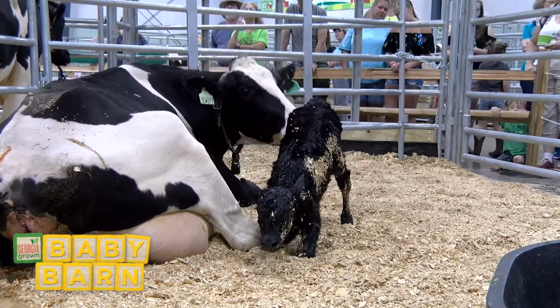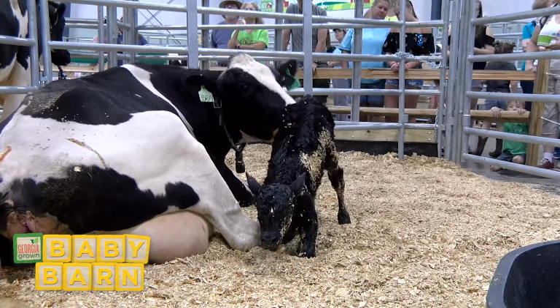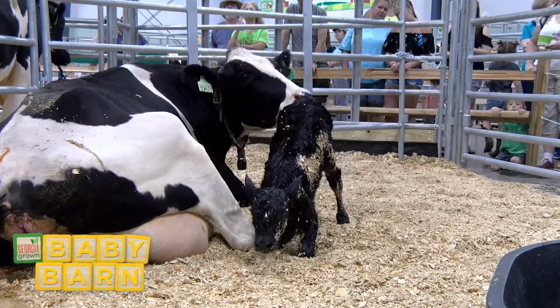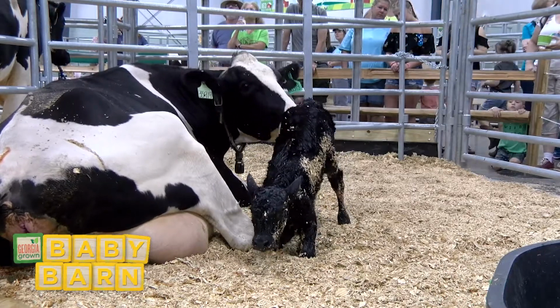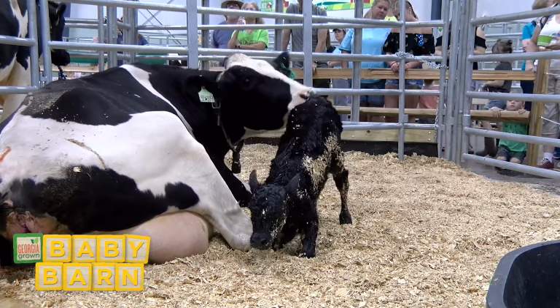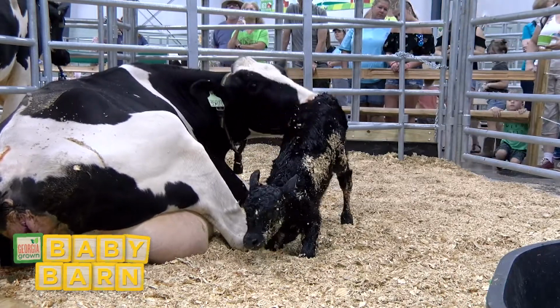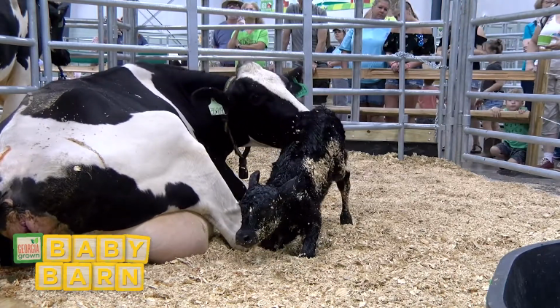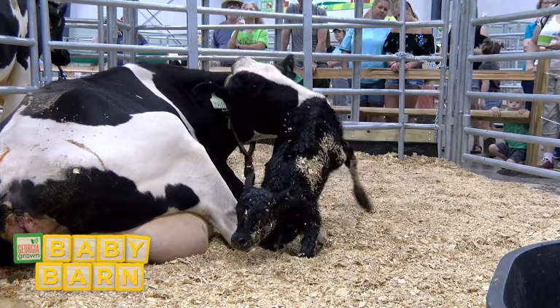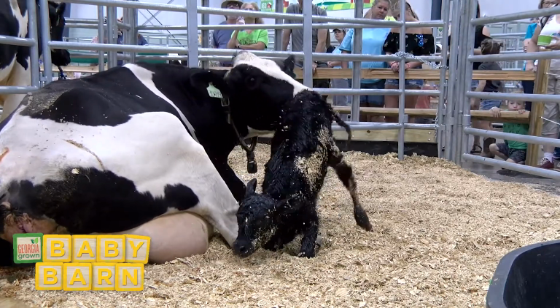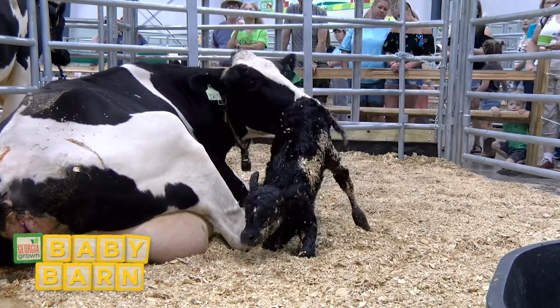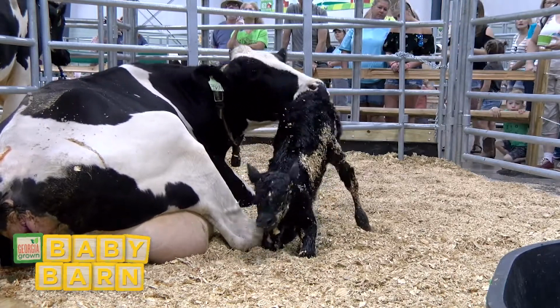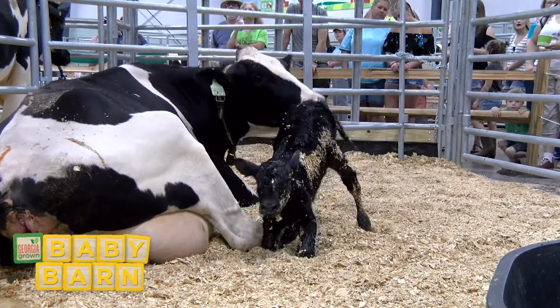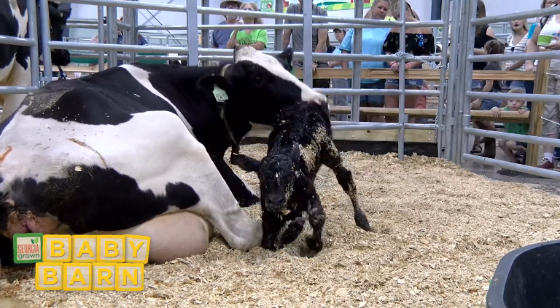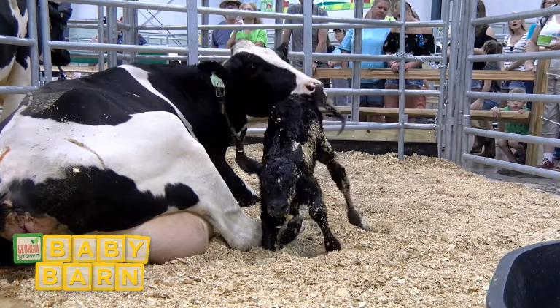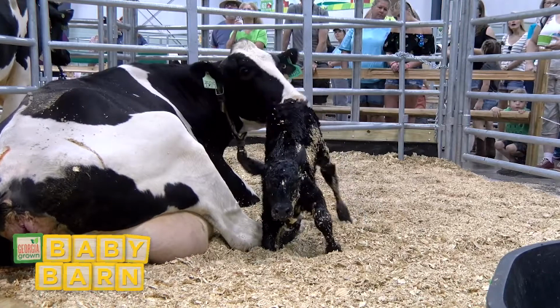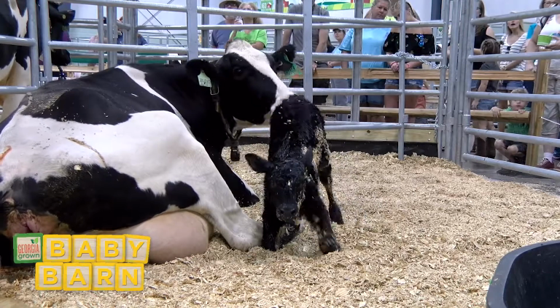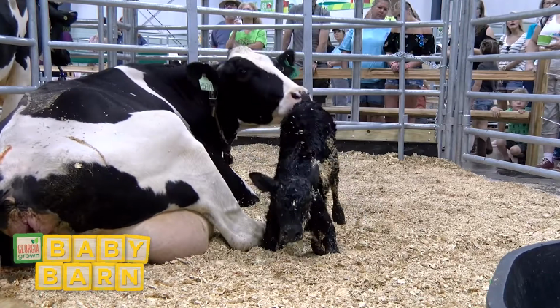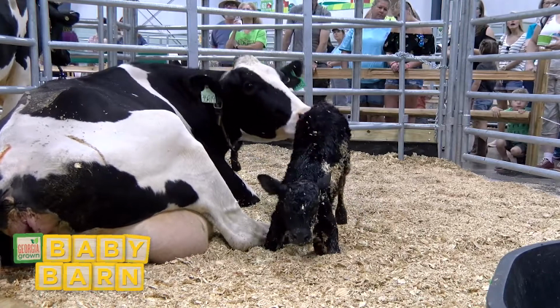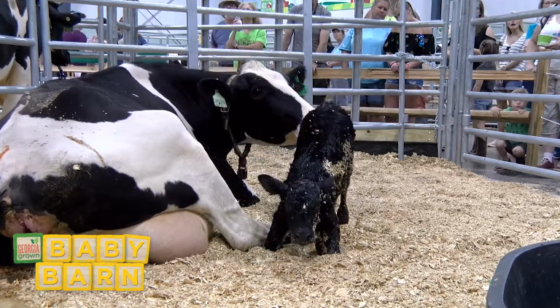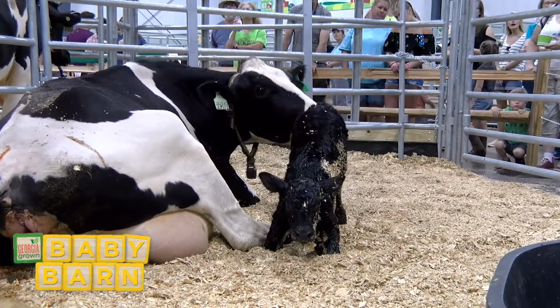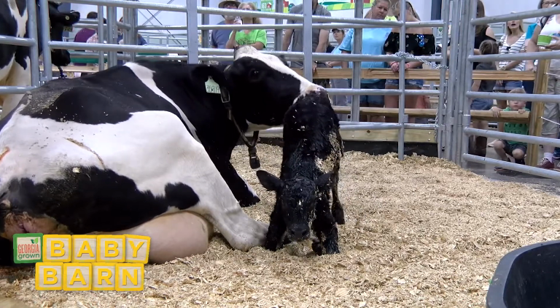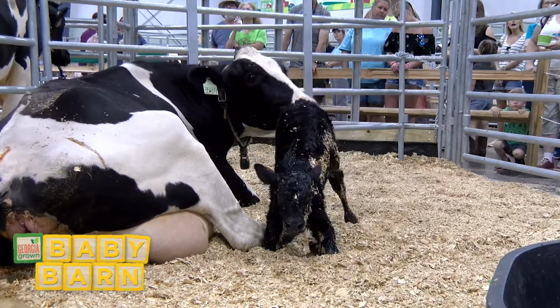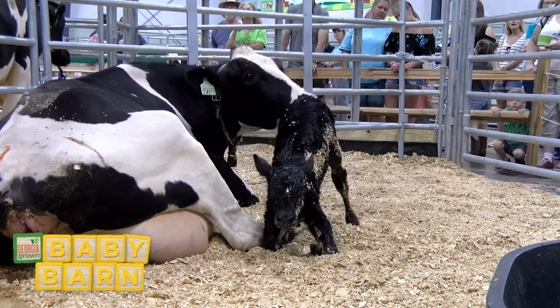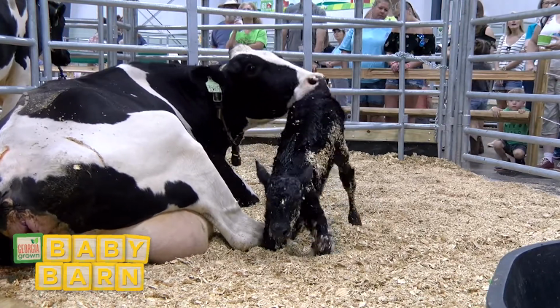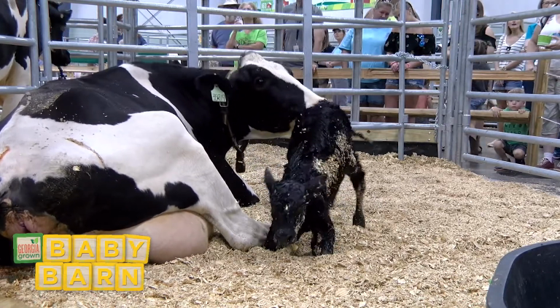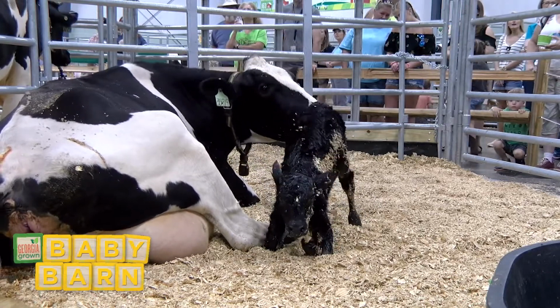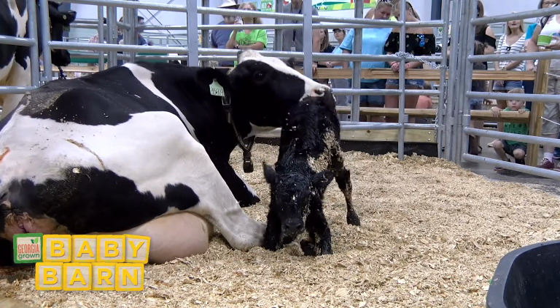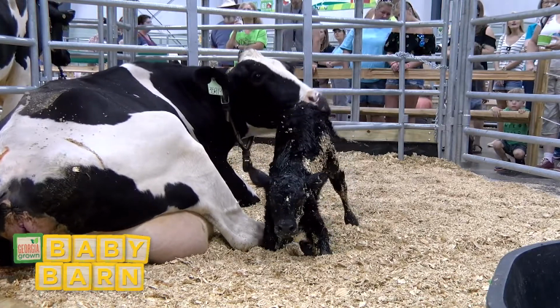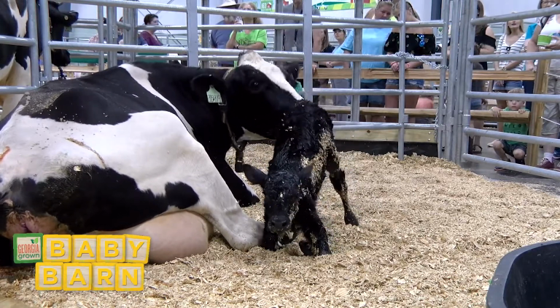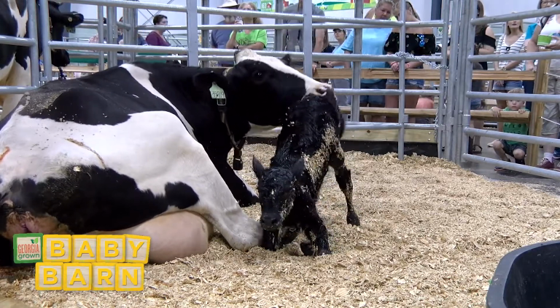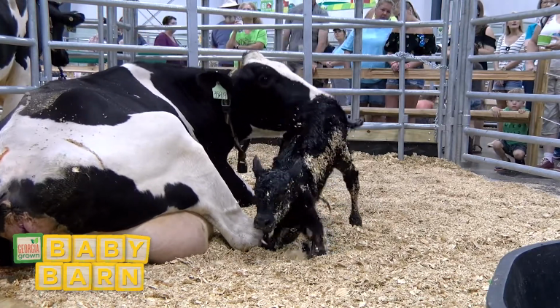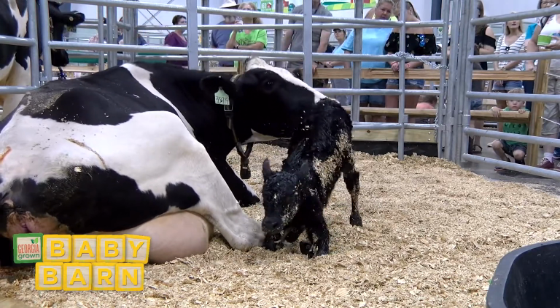We've also entered the third stage of labor when the cow will deliver the placenta.